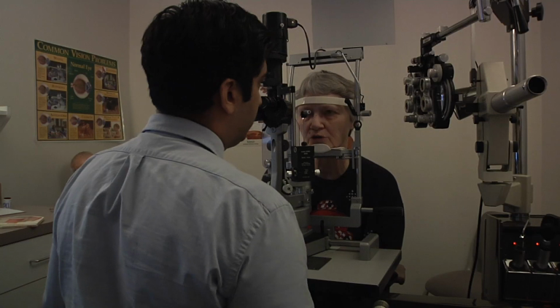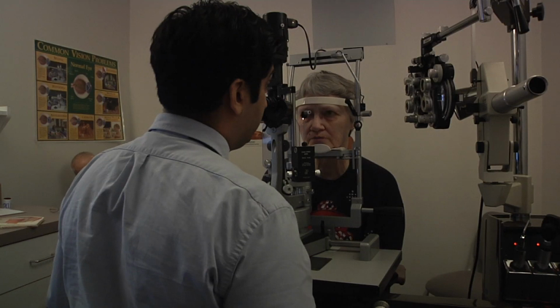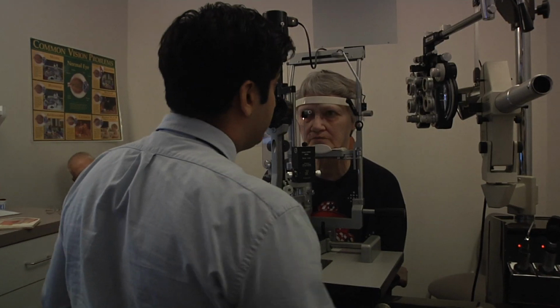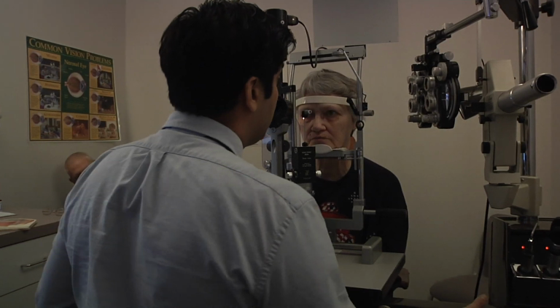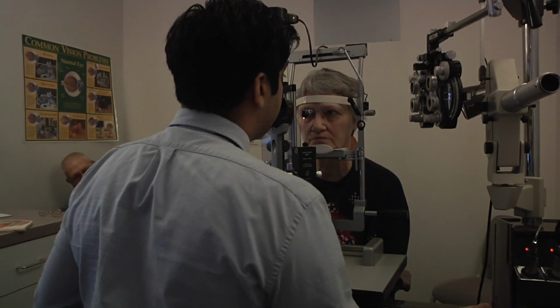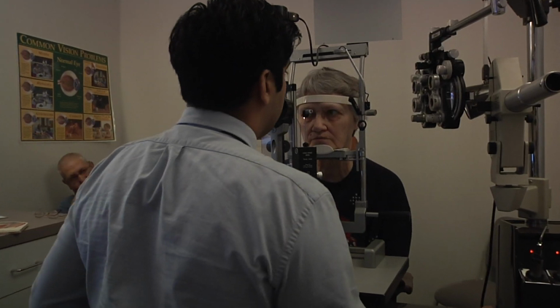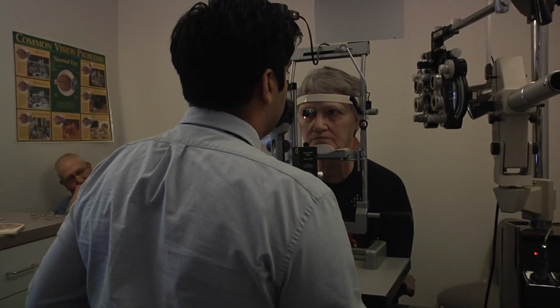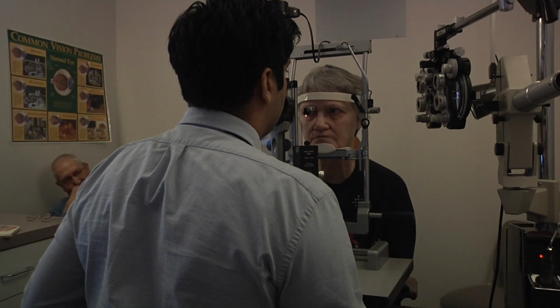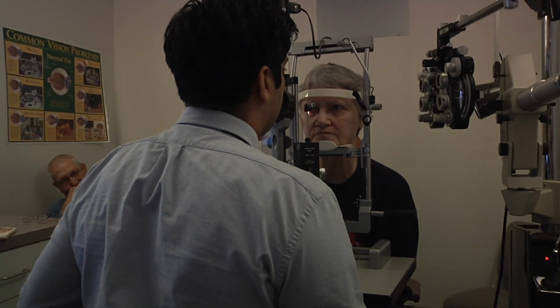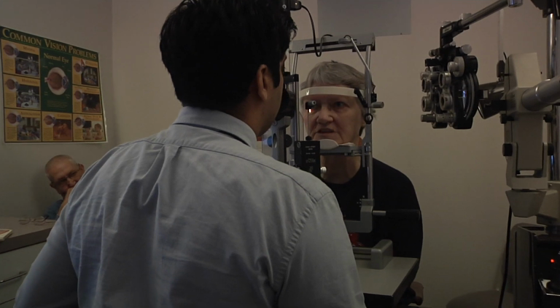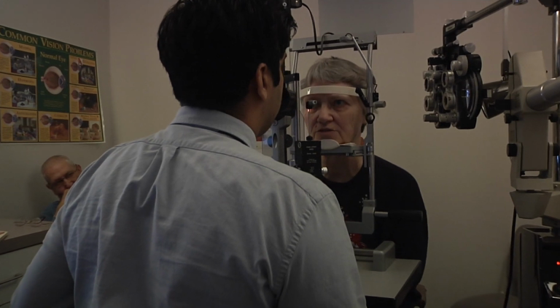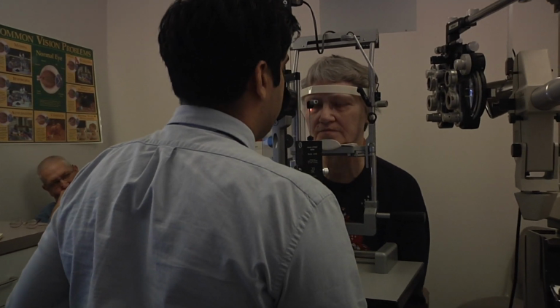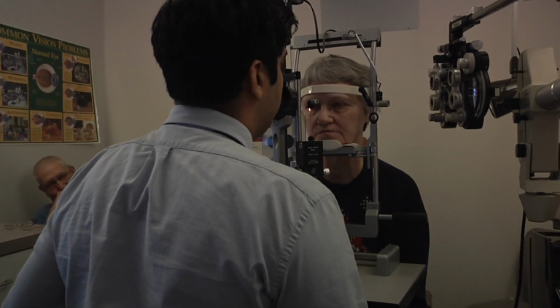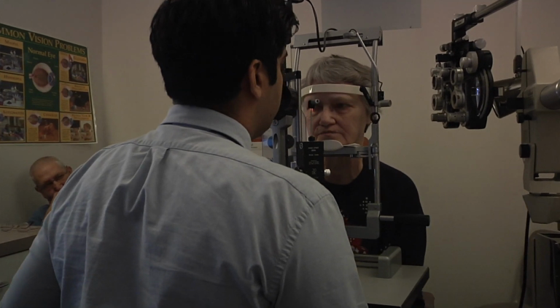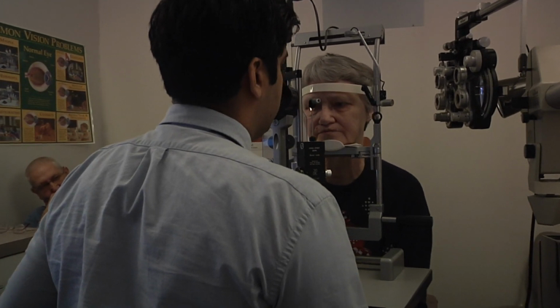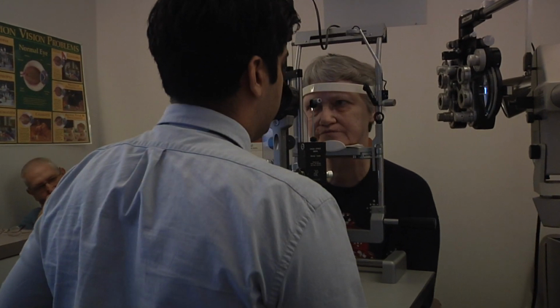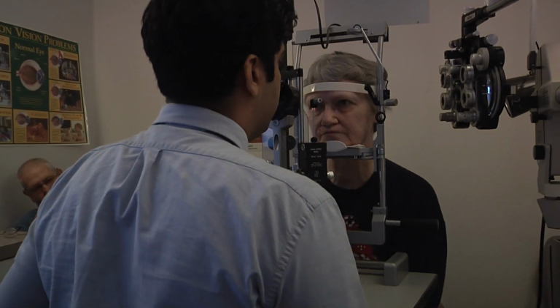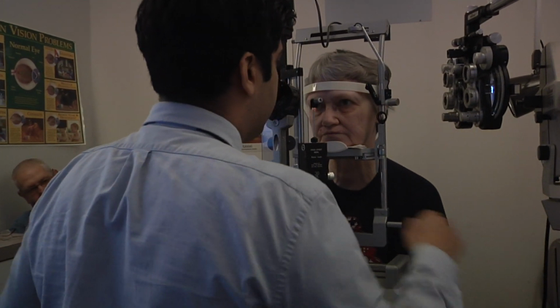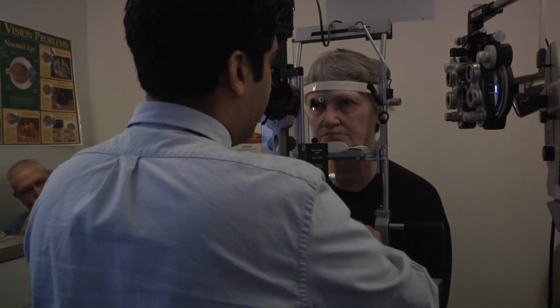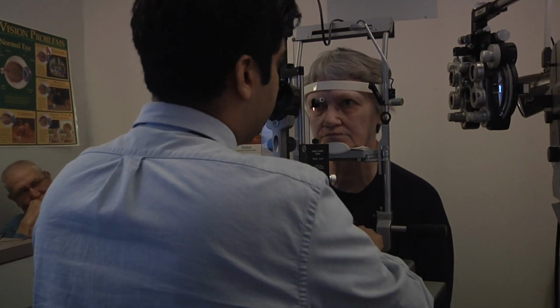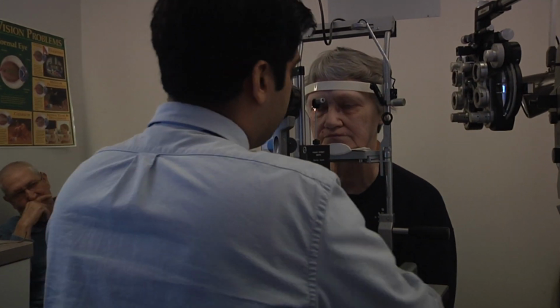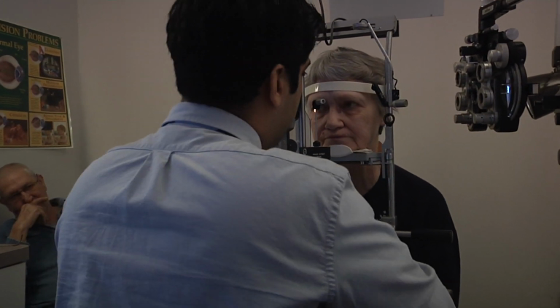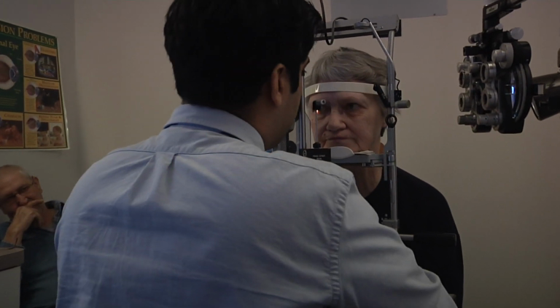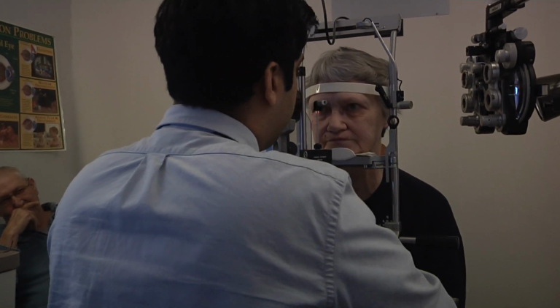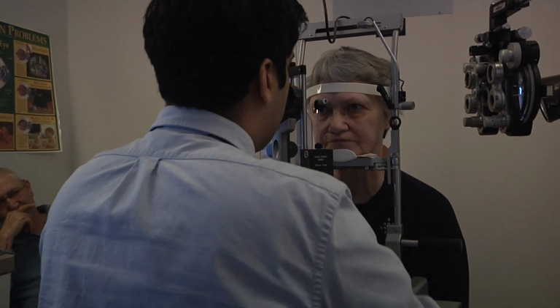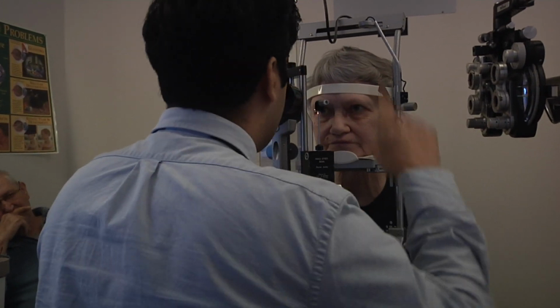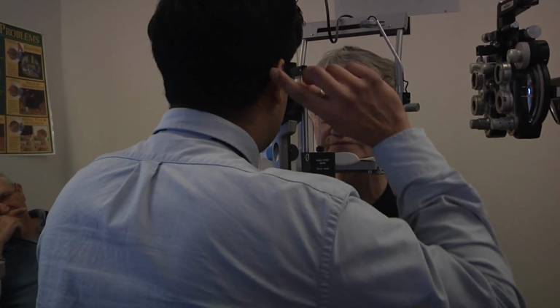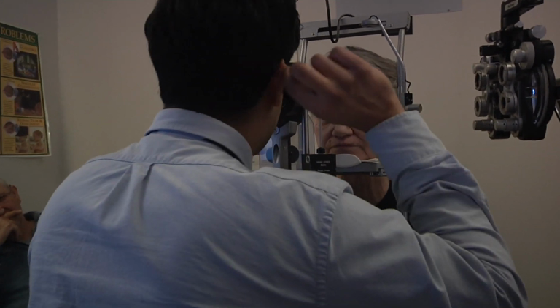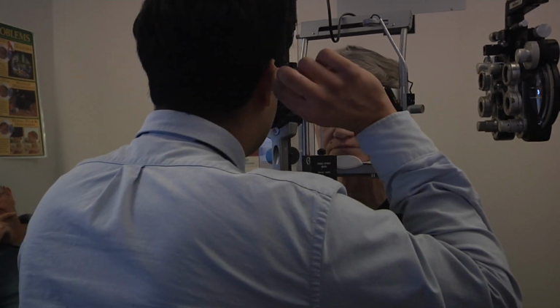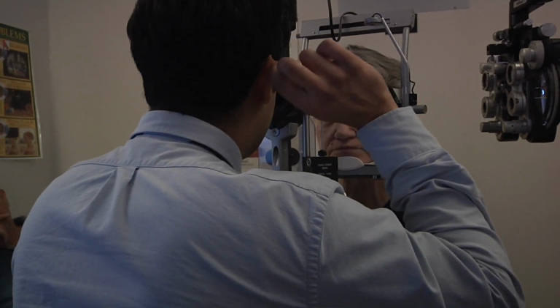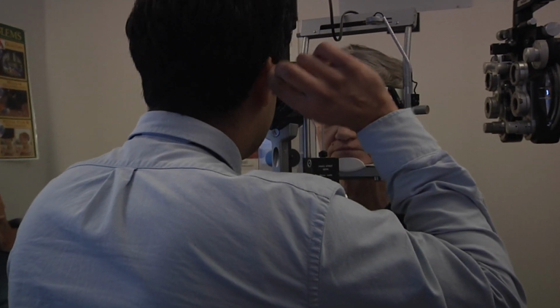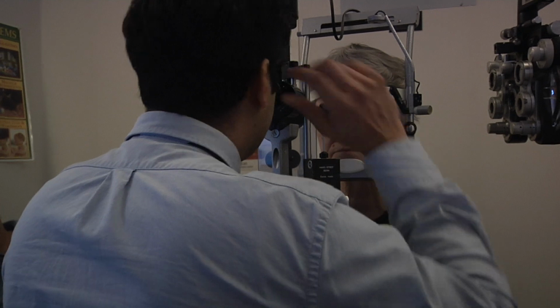The treatment for cataracts is surgical. The cloudy natural lens inside the eye is replaced with a clear lens to improve the vision.